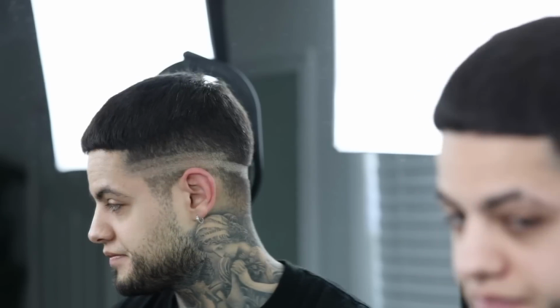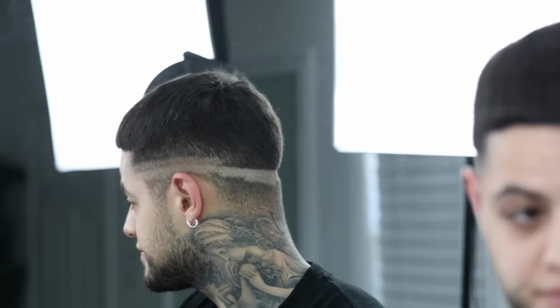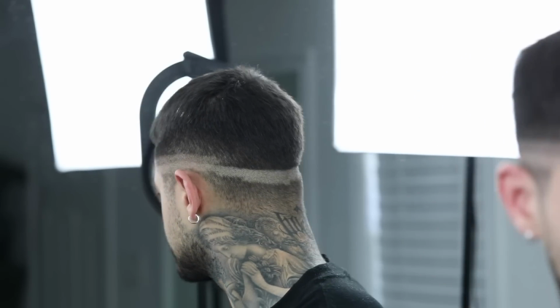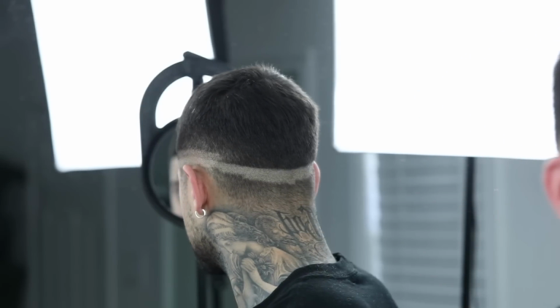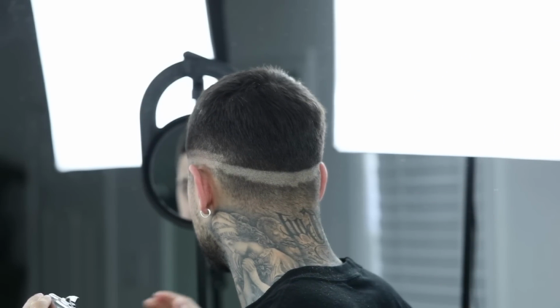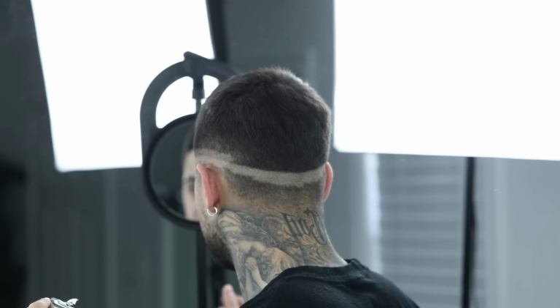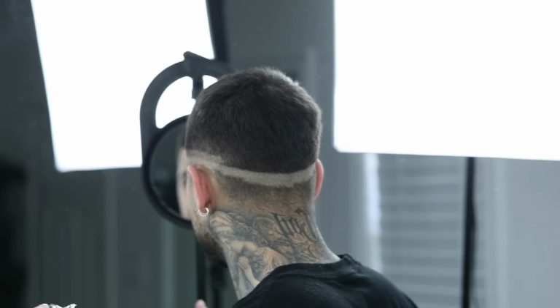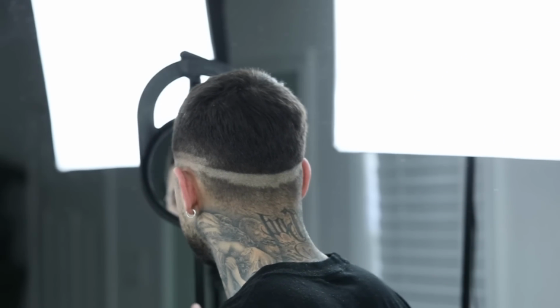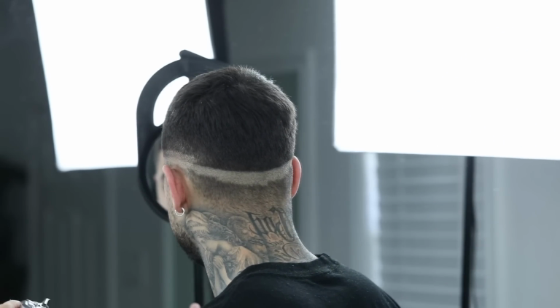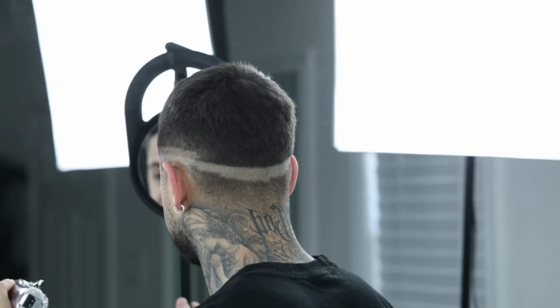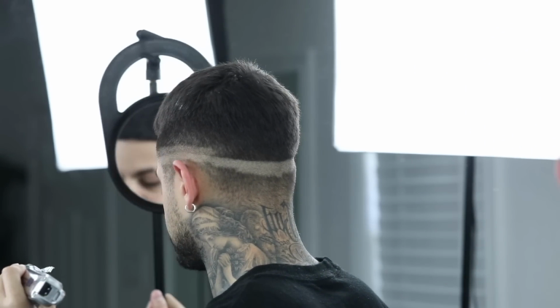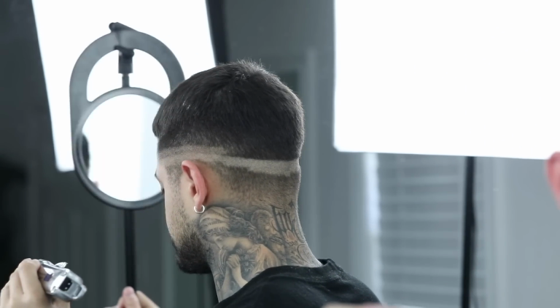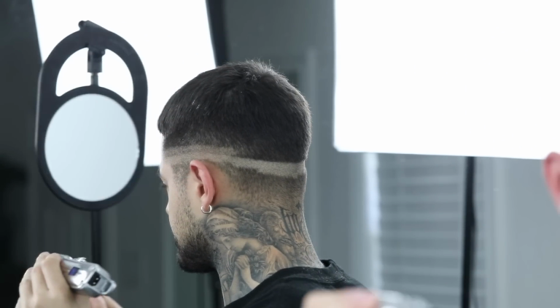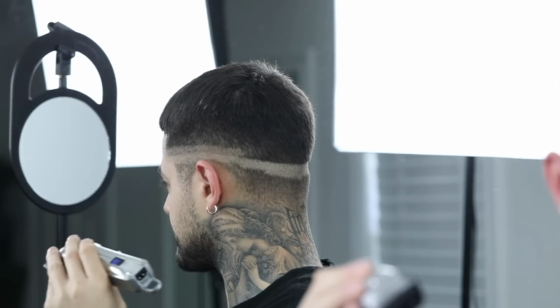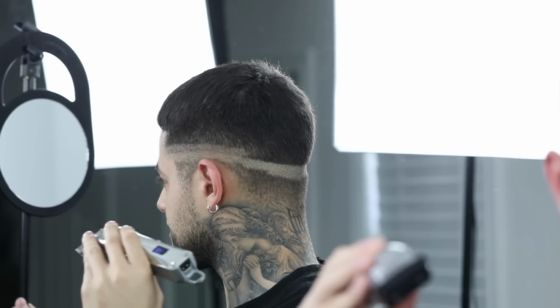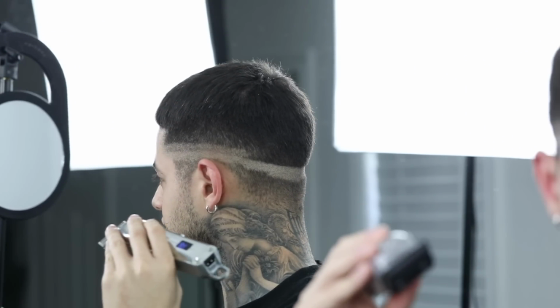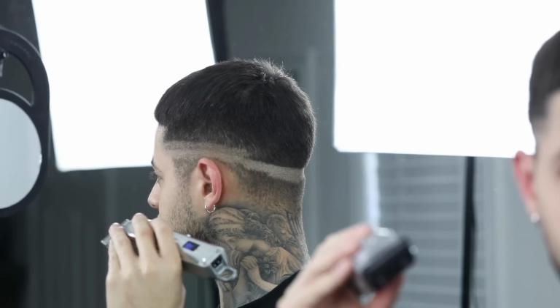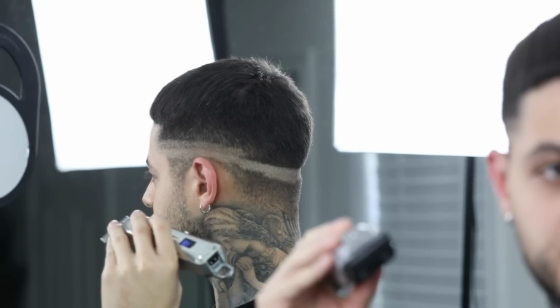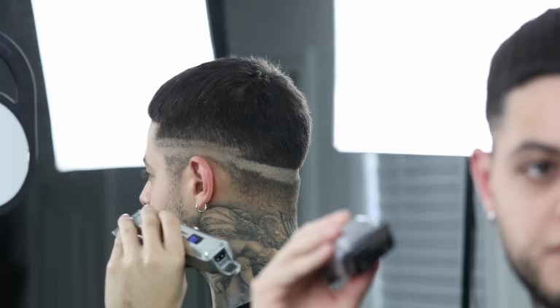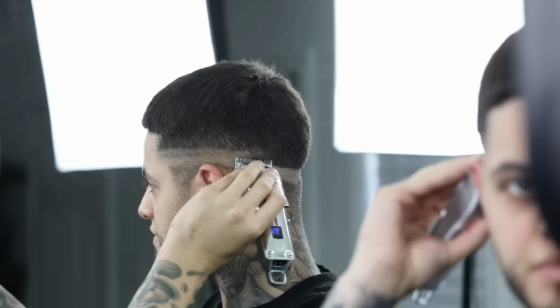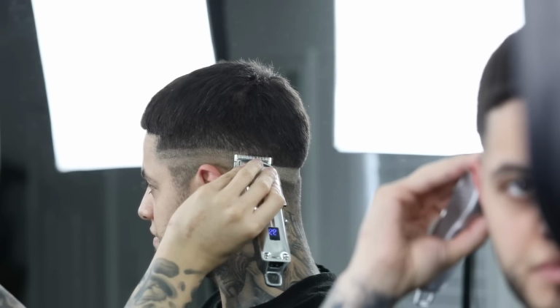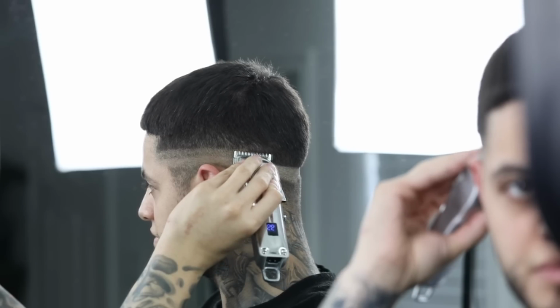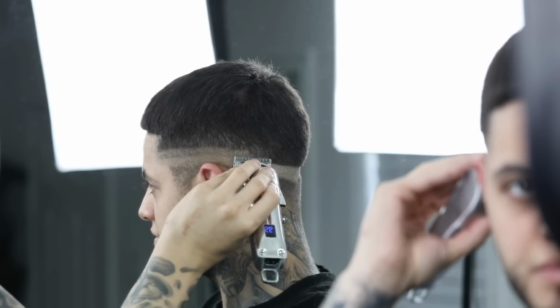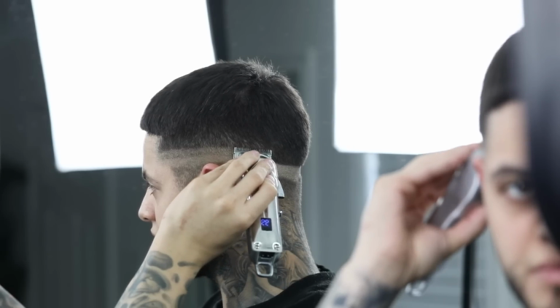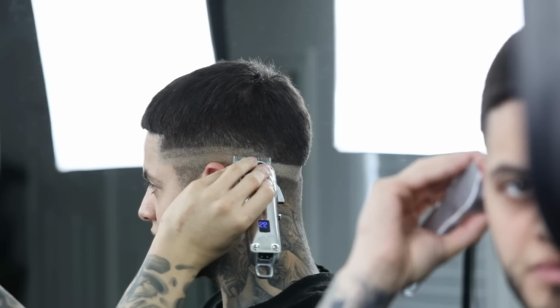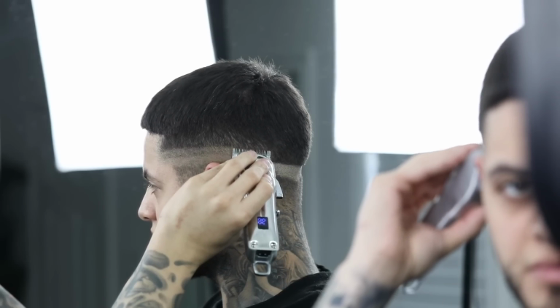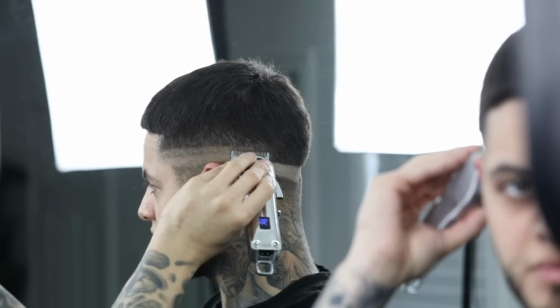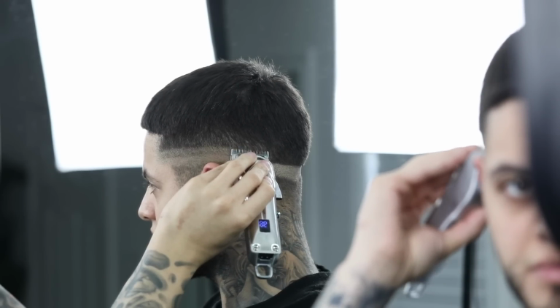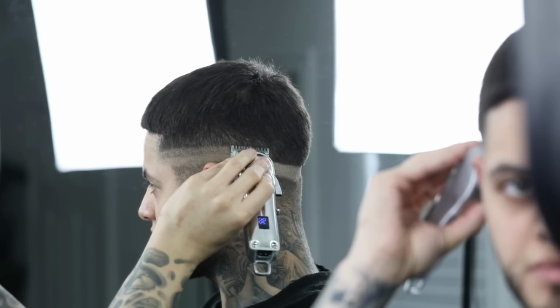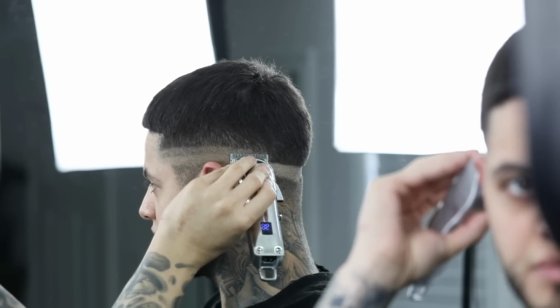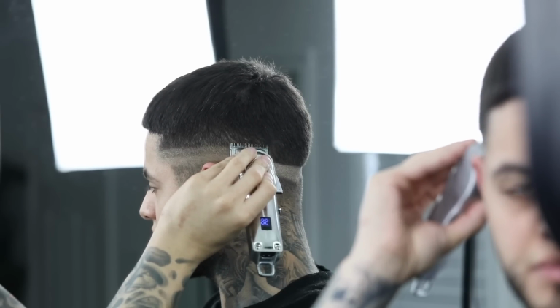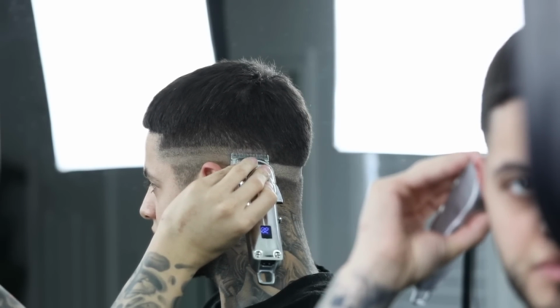And again, to see the back, we're going to utilize our mirror, and then just connect that guideline all around the head.